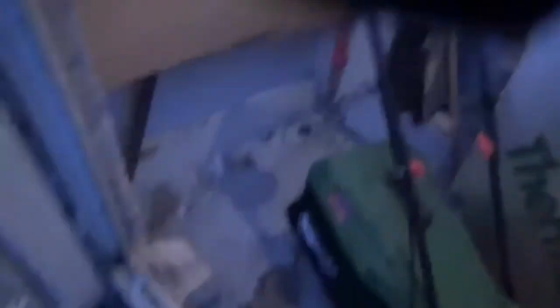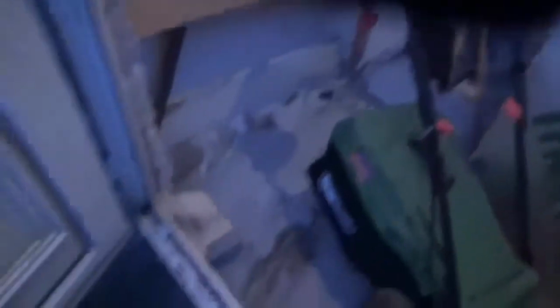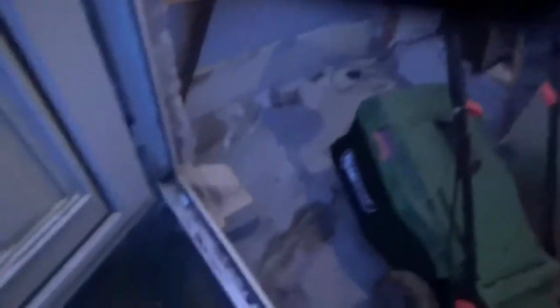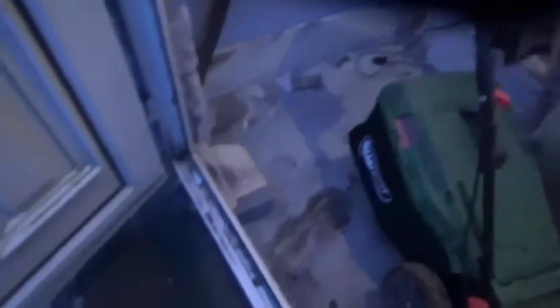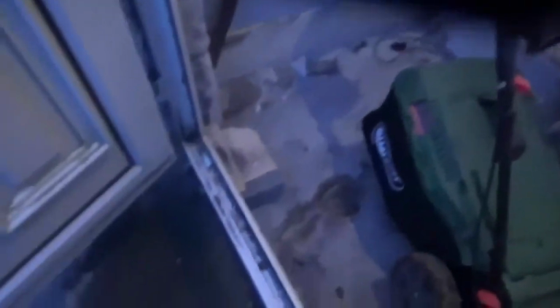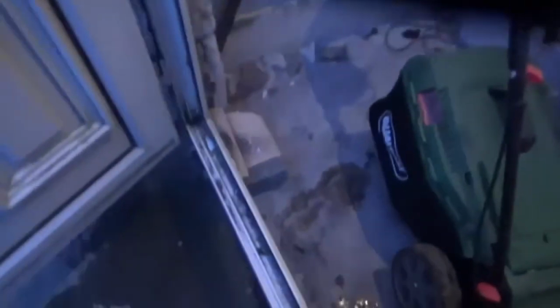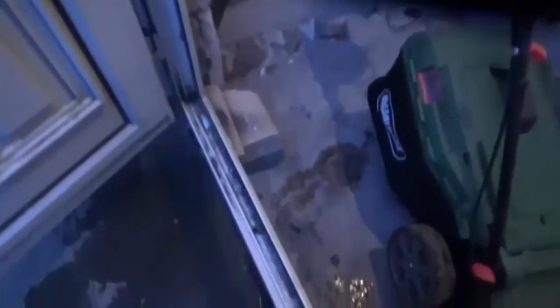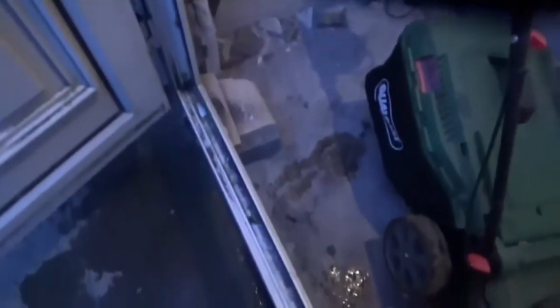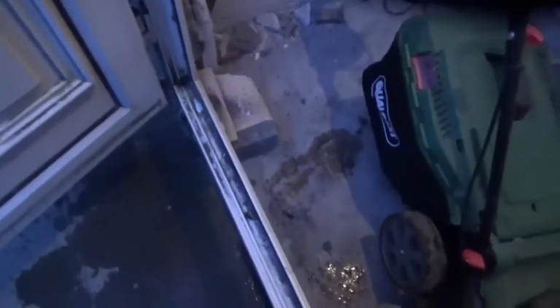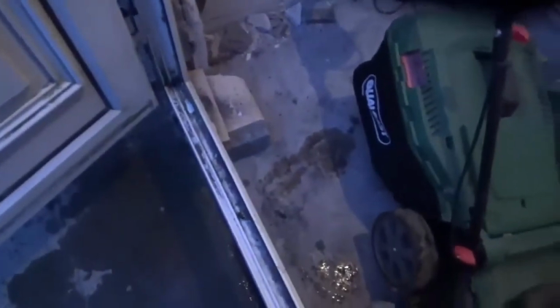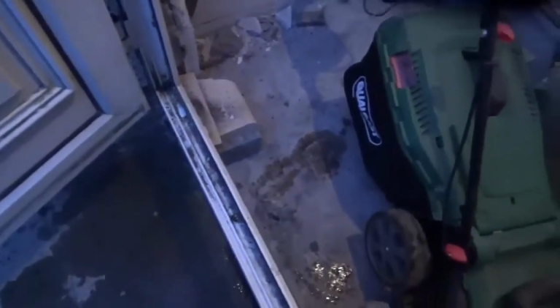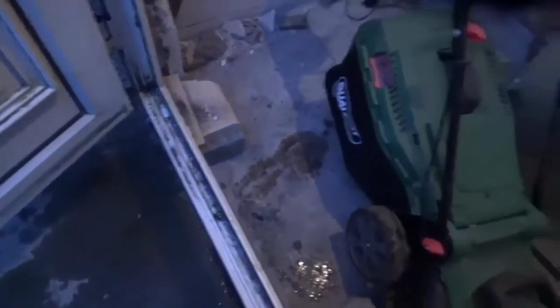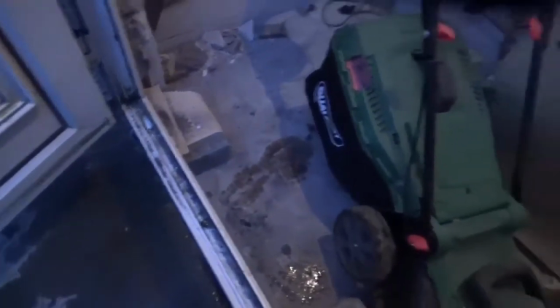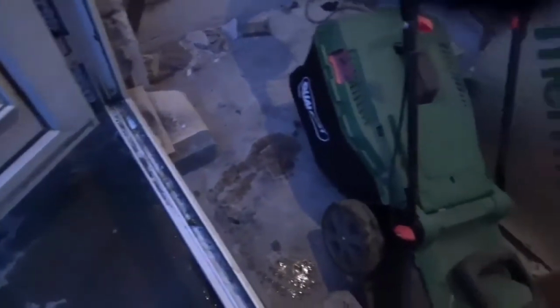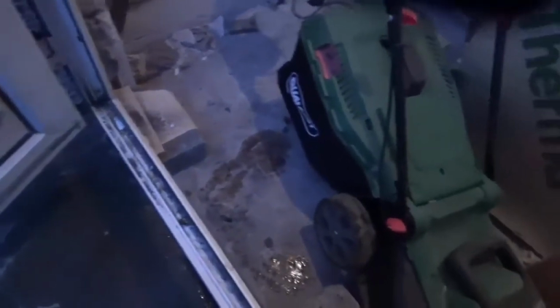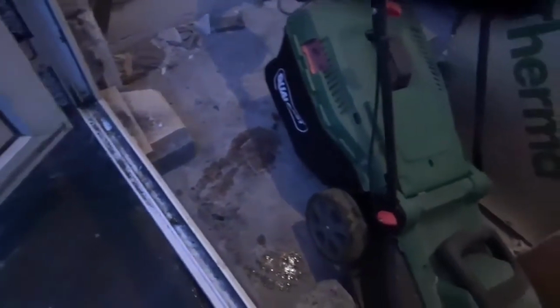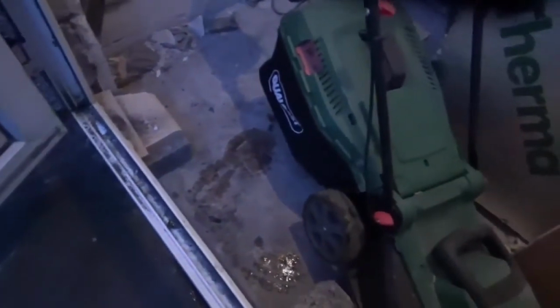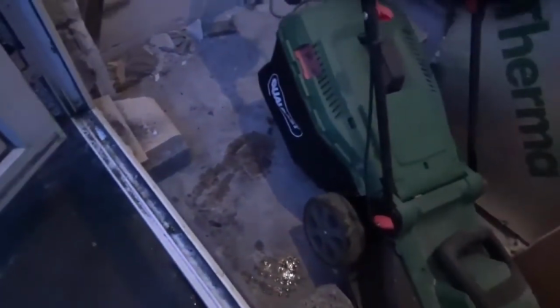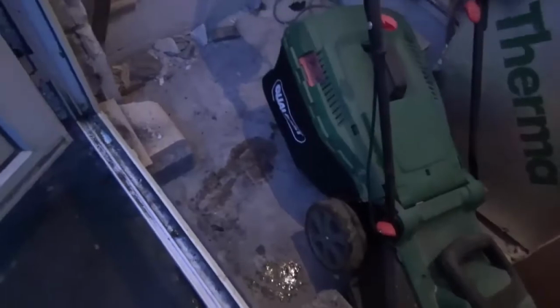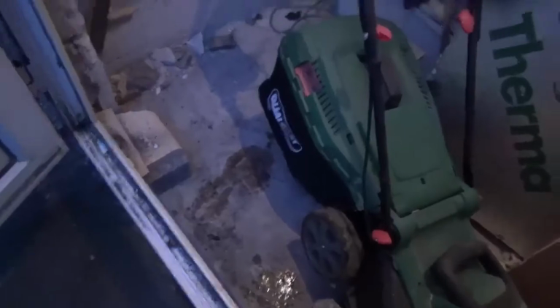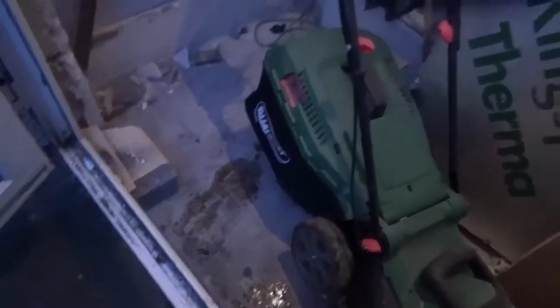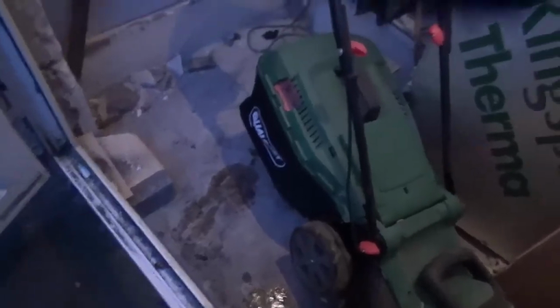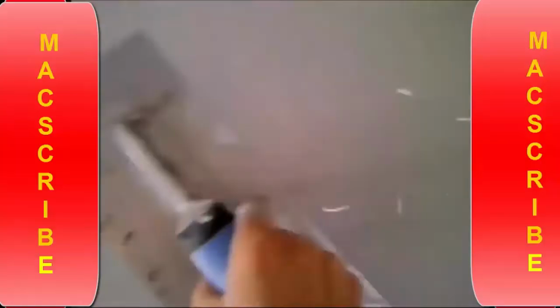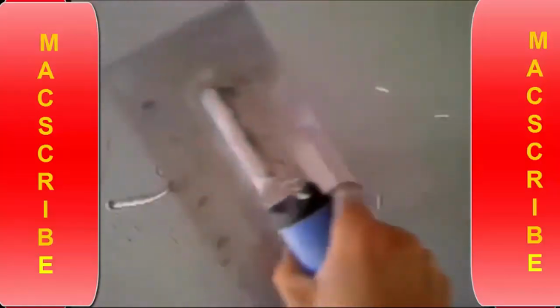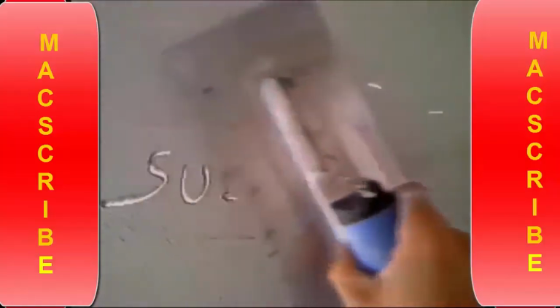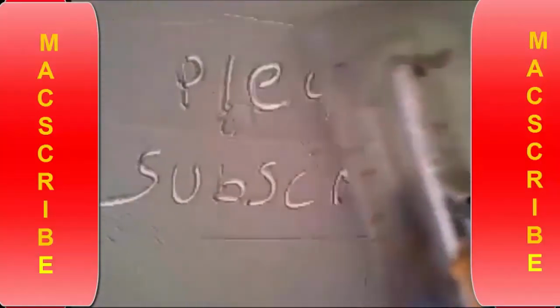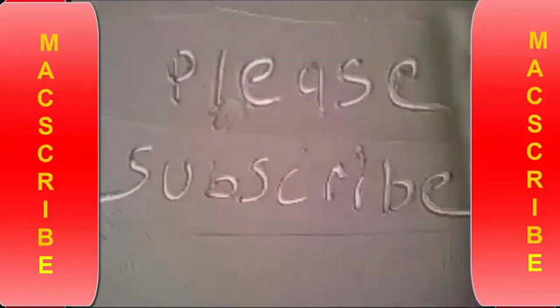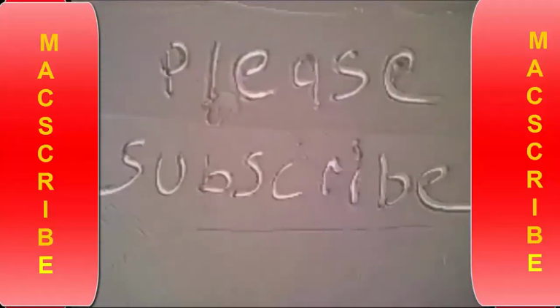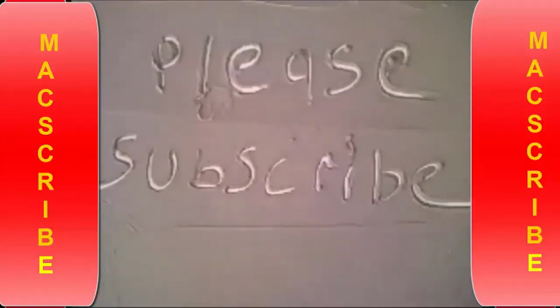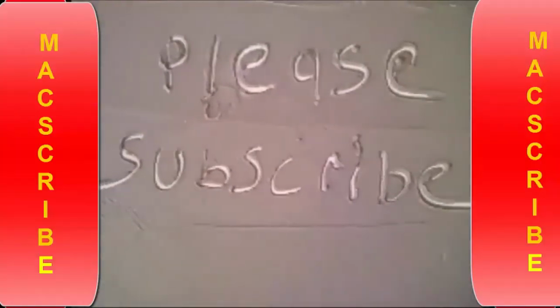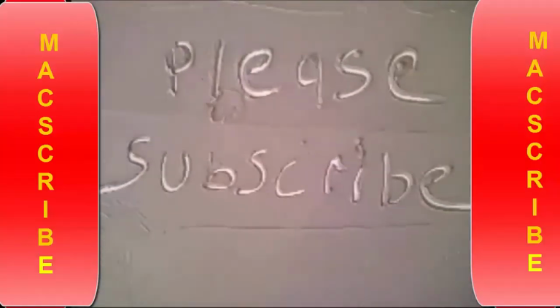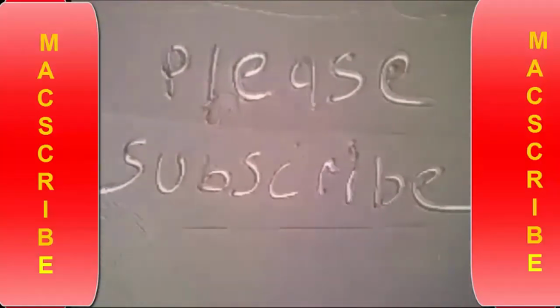That's it for now guys — I'll see you soon.